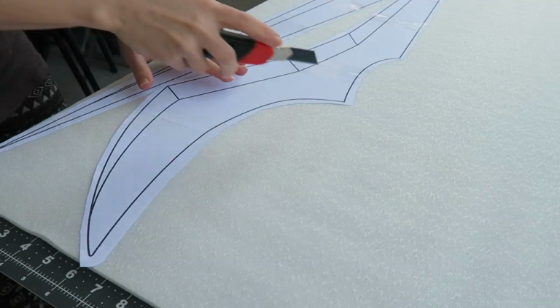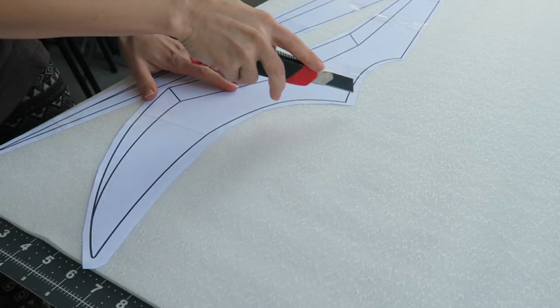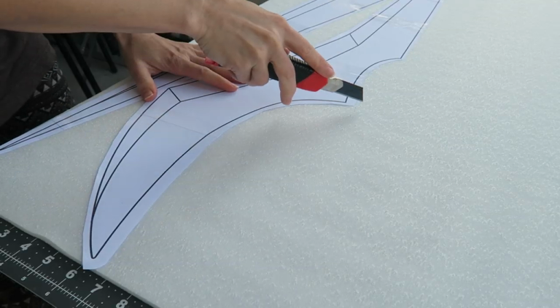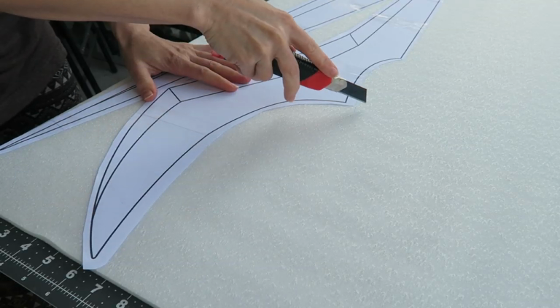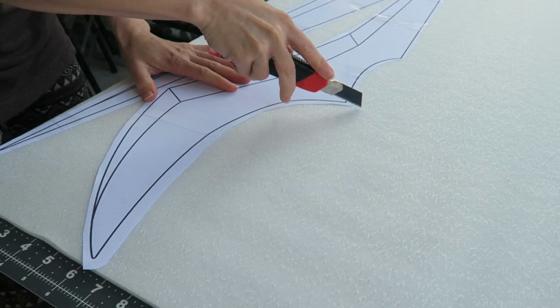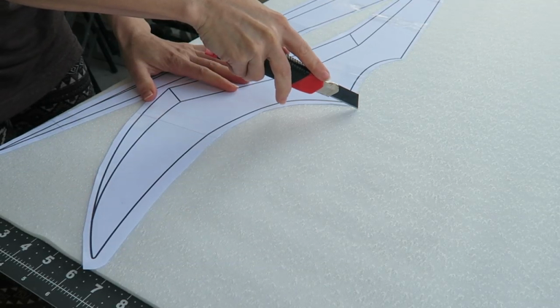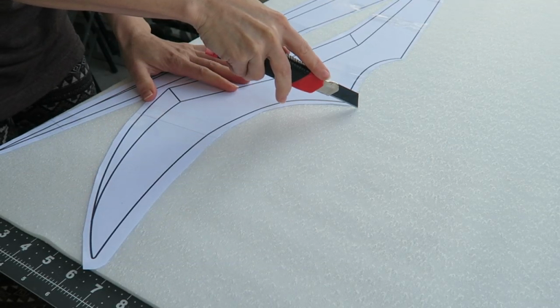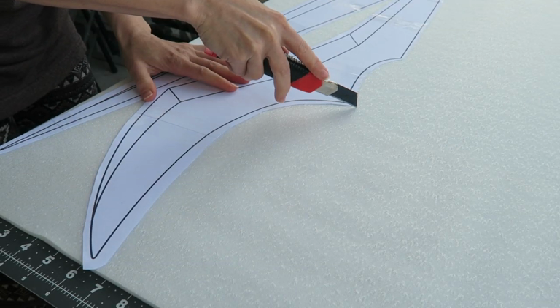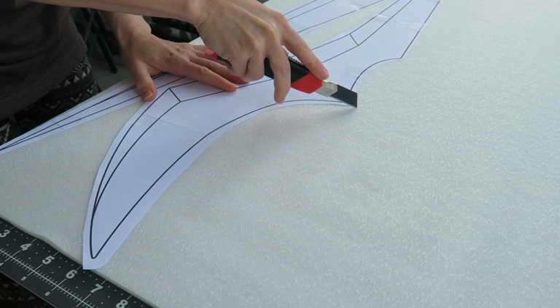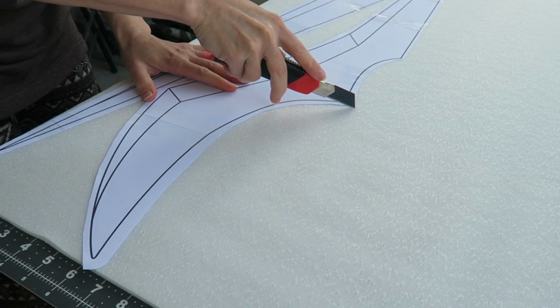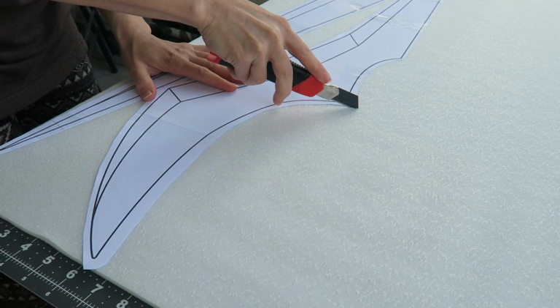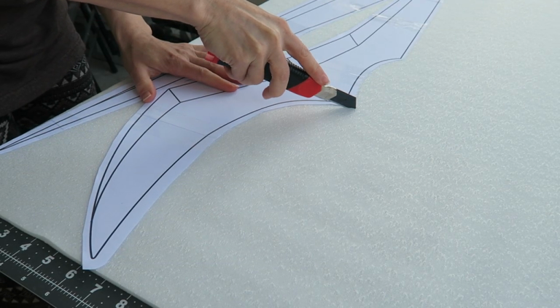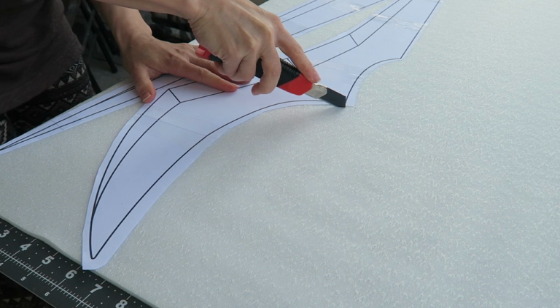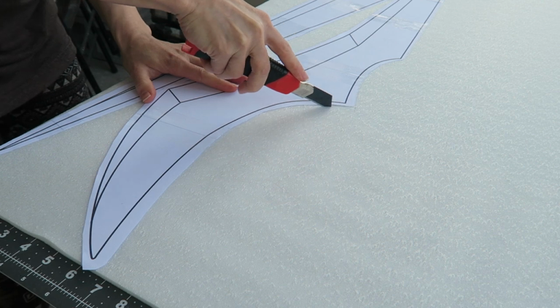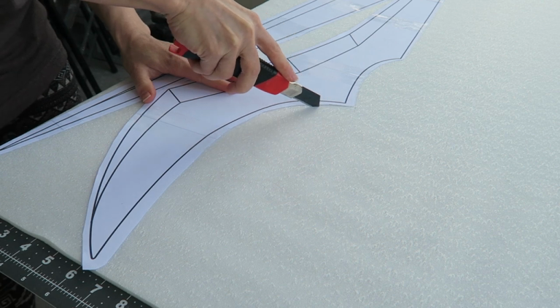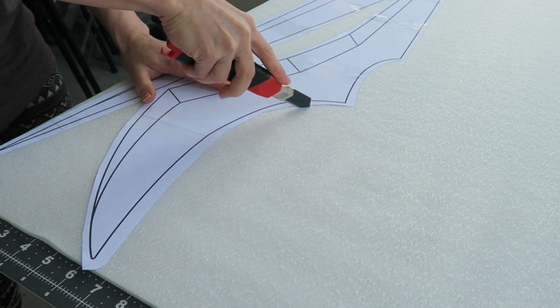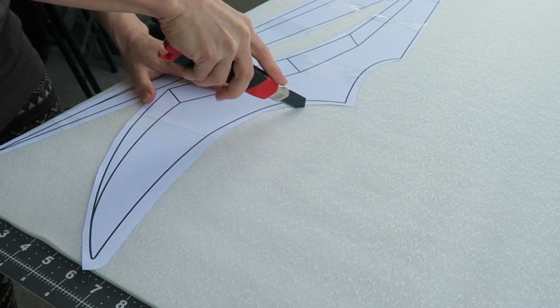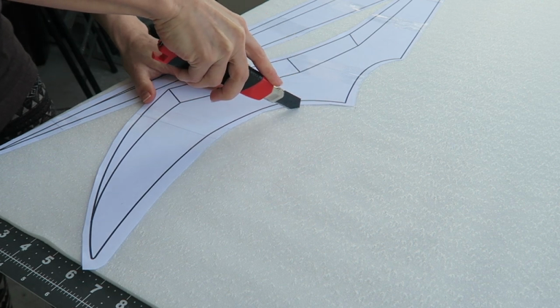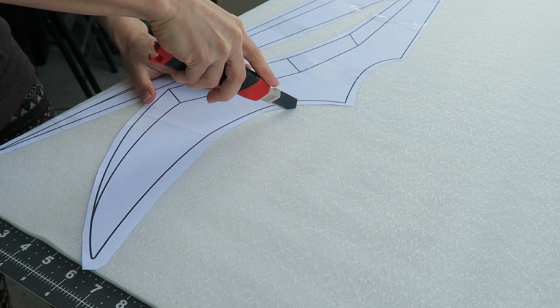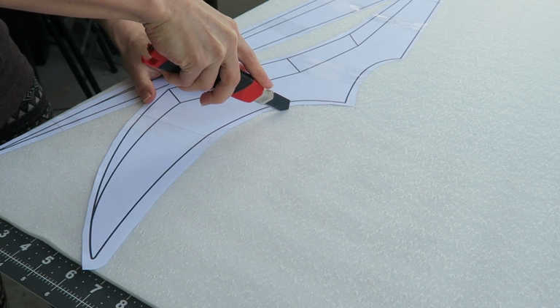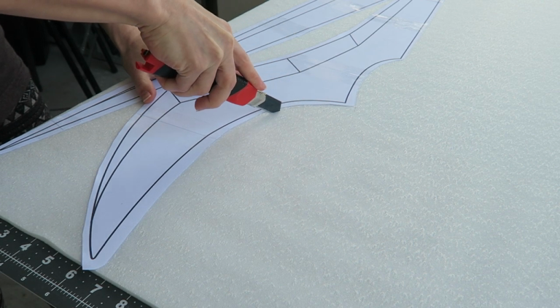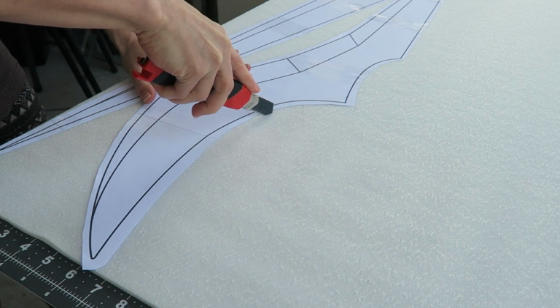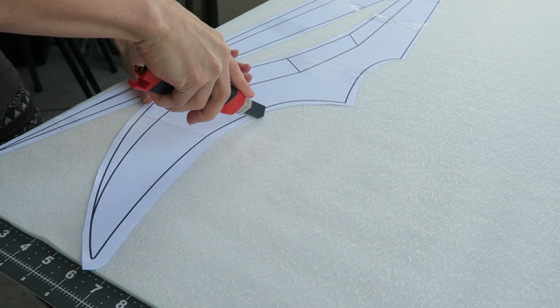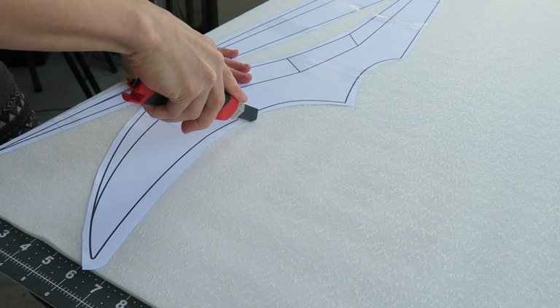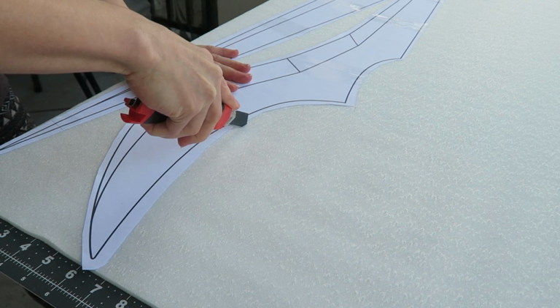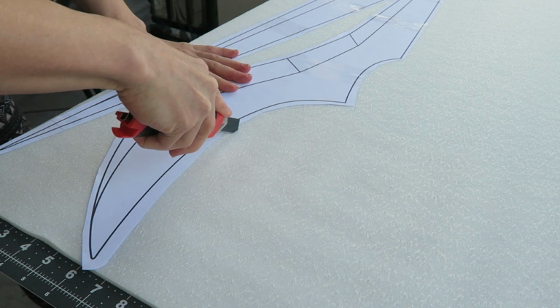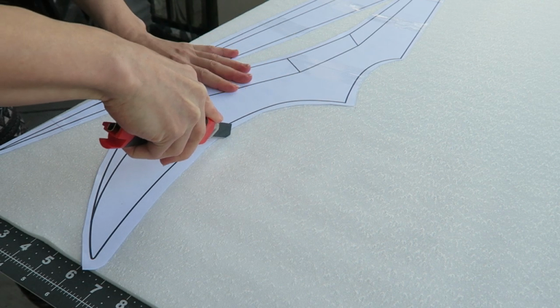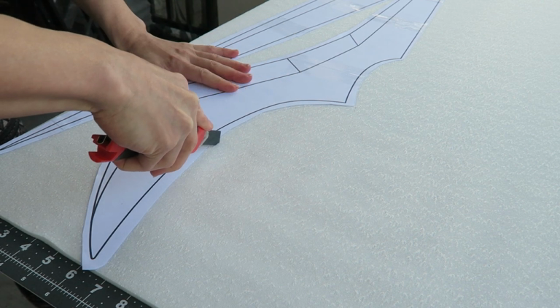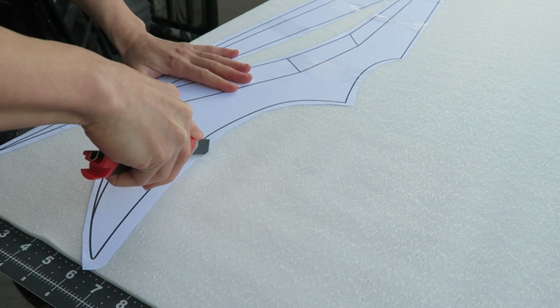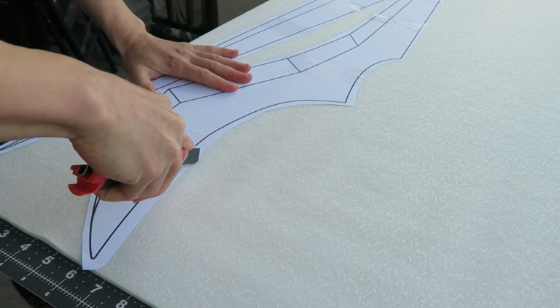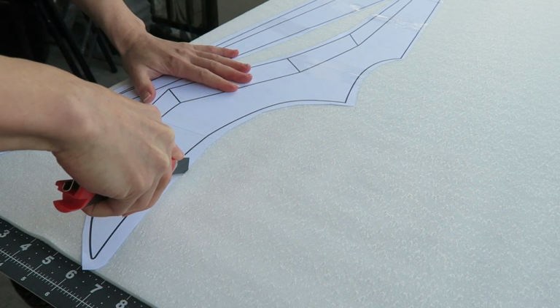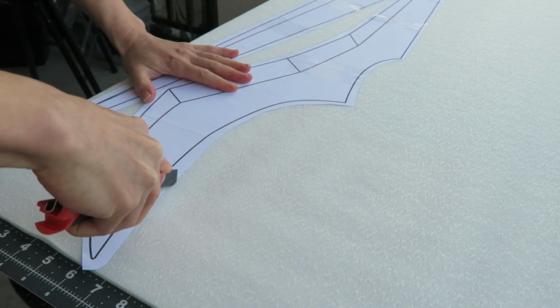I first rough cut the parts, then trimmed everything precisely along the template lines.